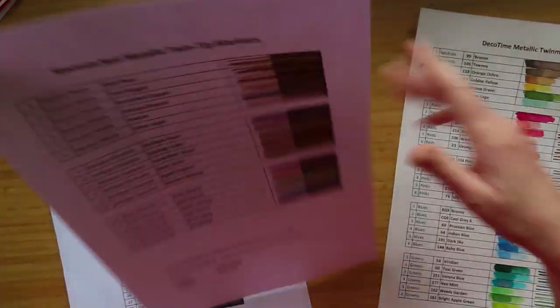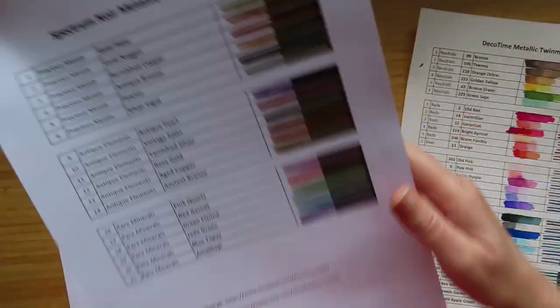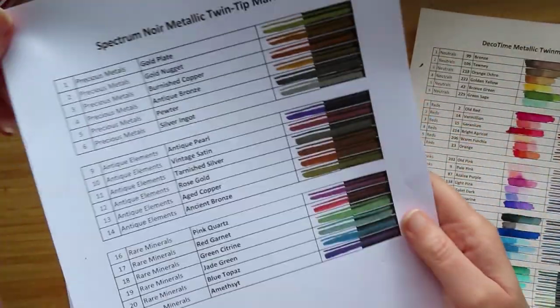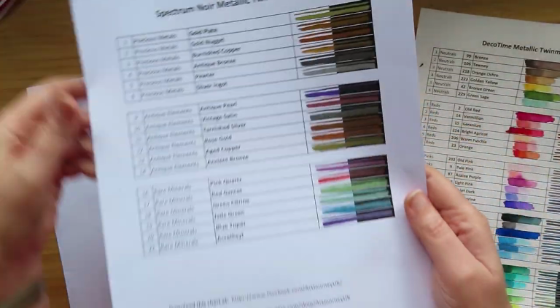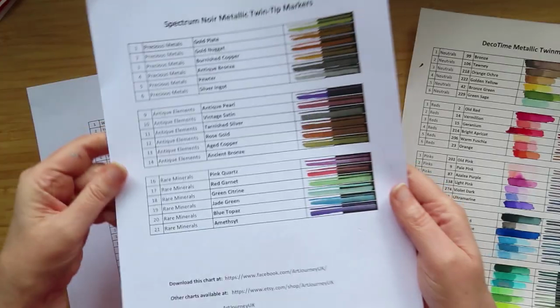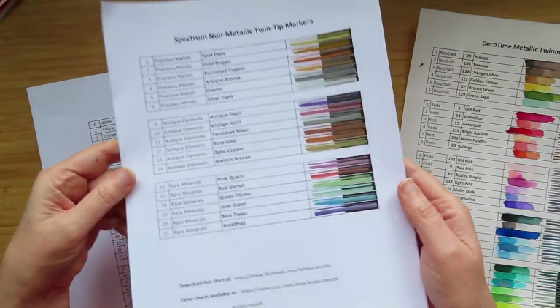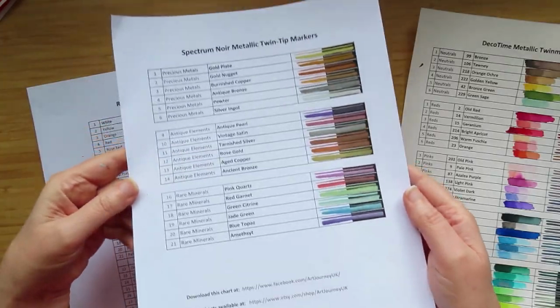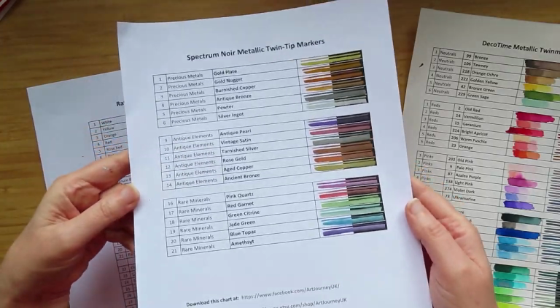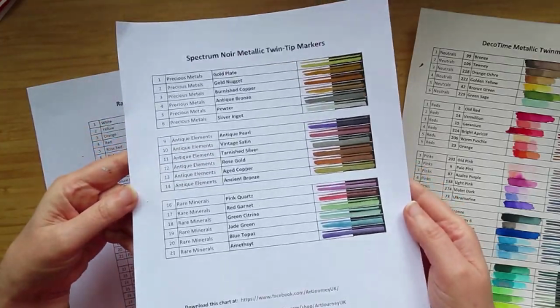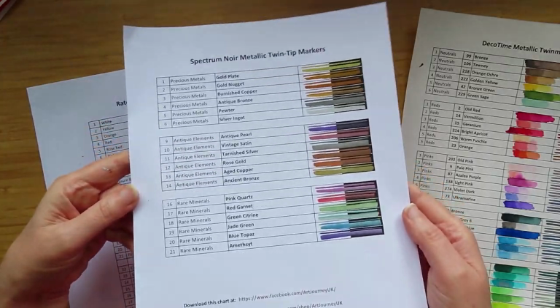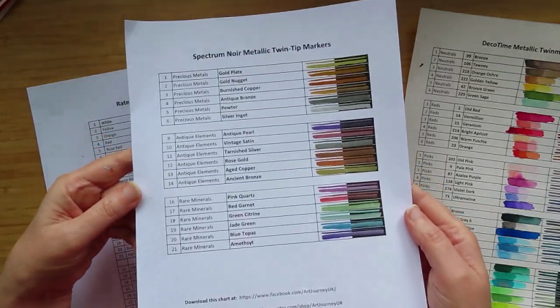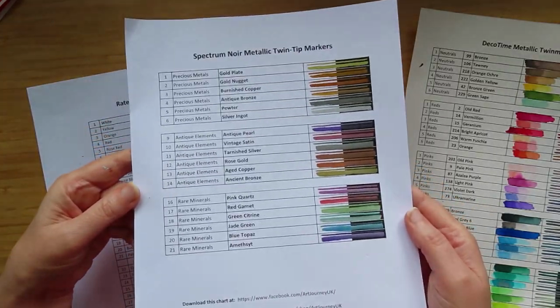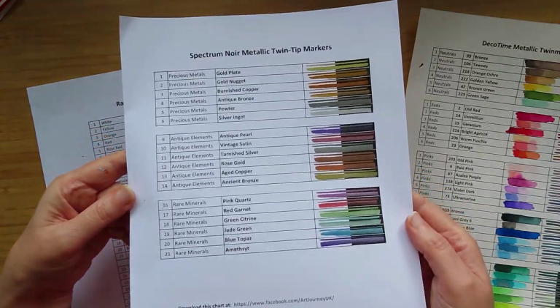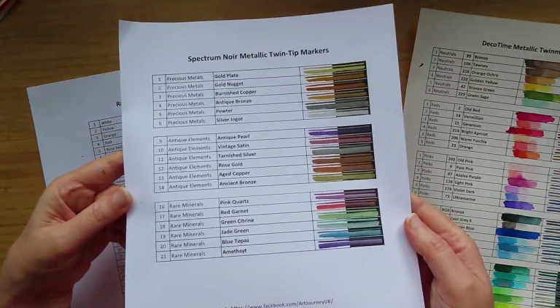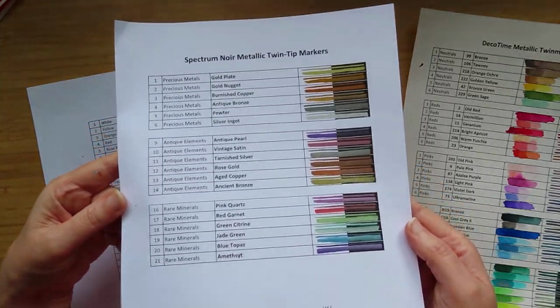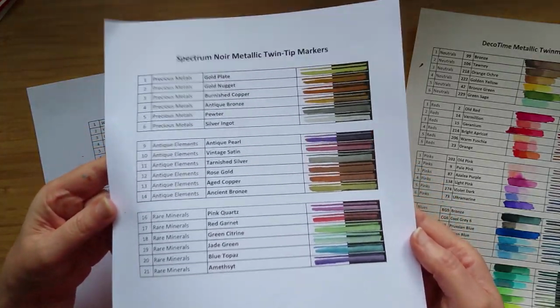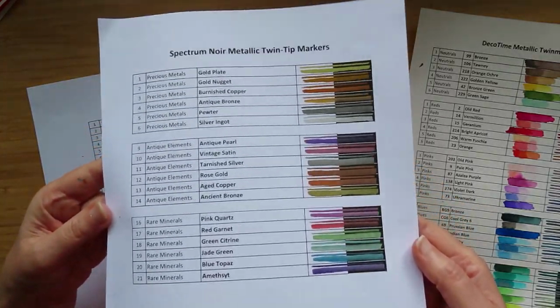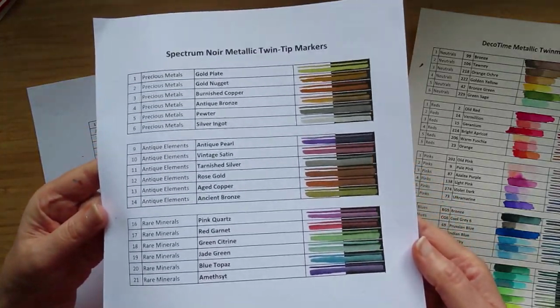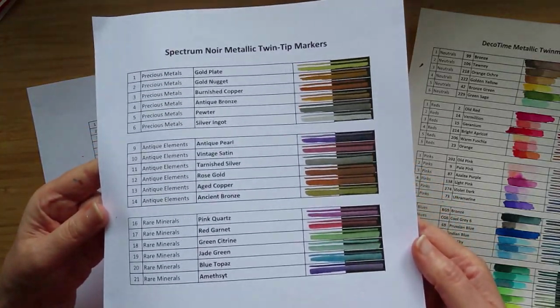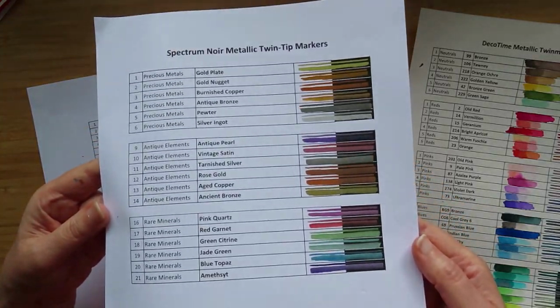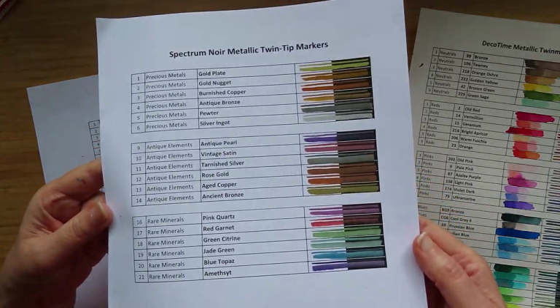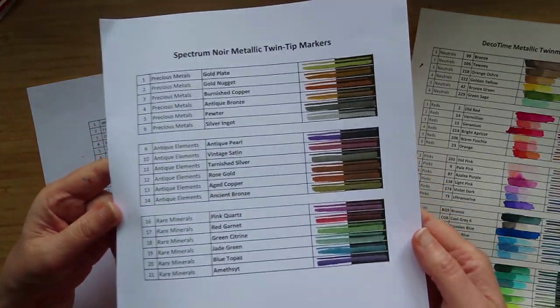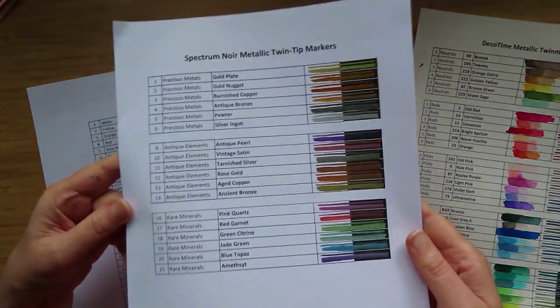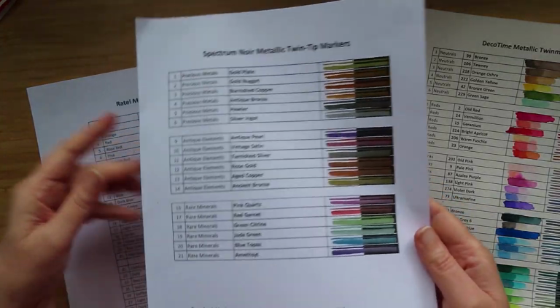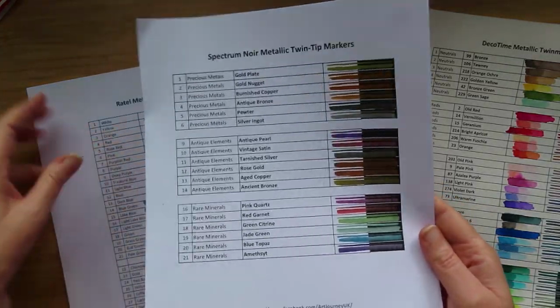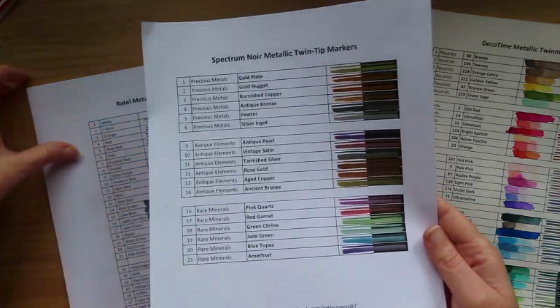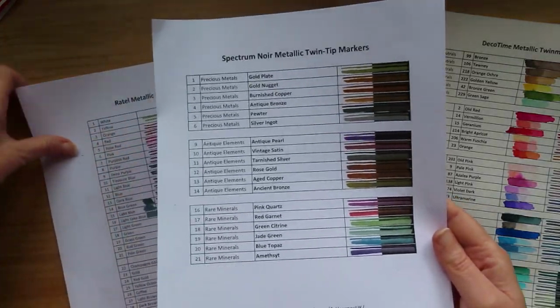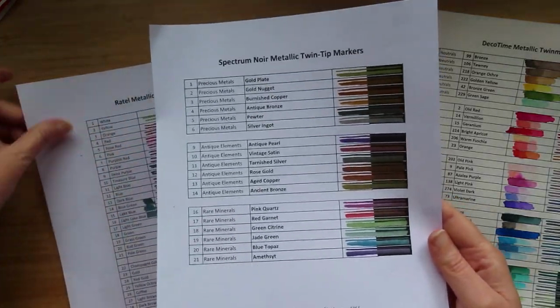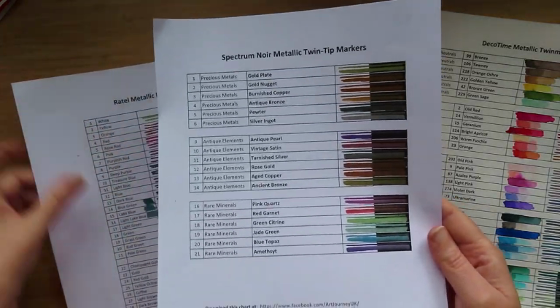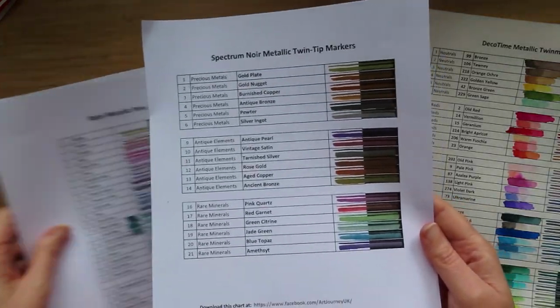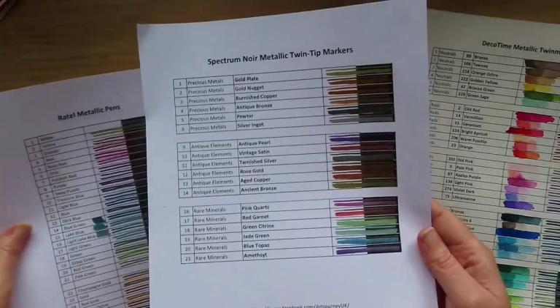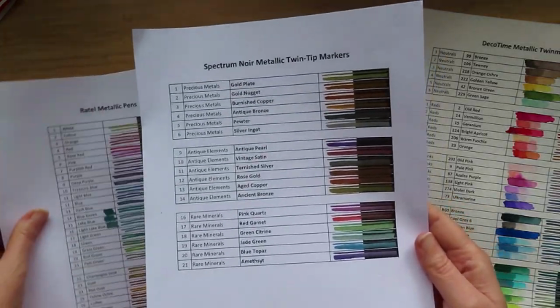Let's just look at the swatches quickly so you can see what these were. The most expensive were the Spectrum Now, which had a beautiful brush tip and were really lovely to use.